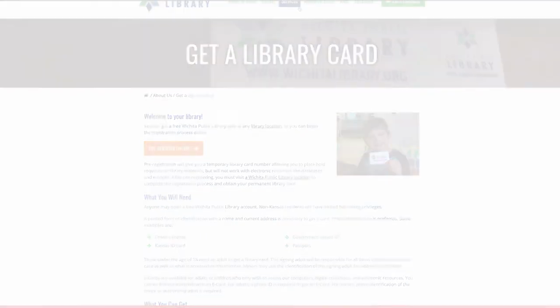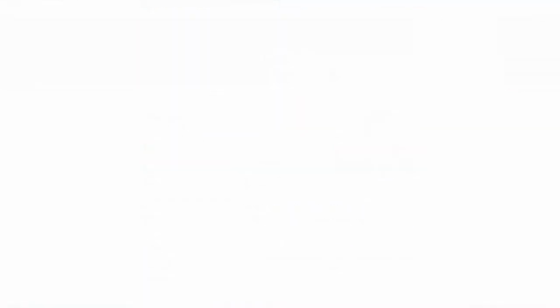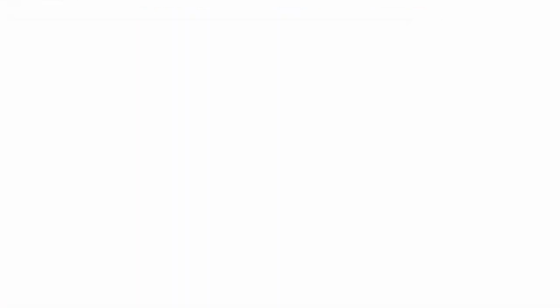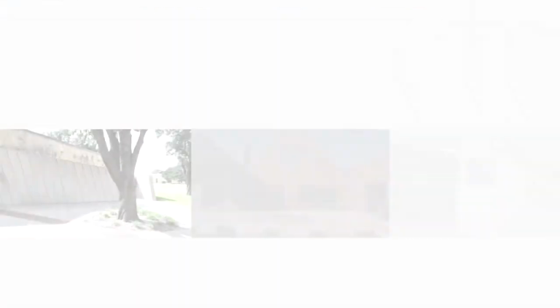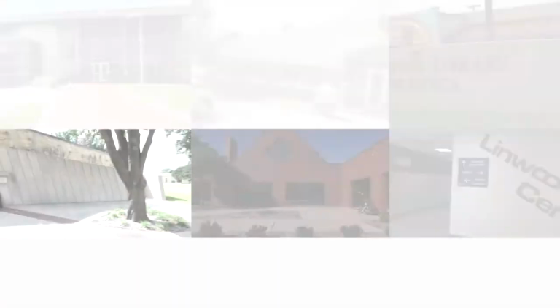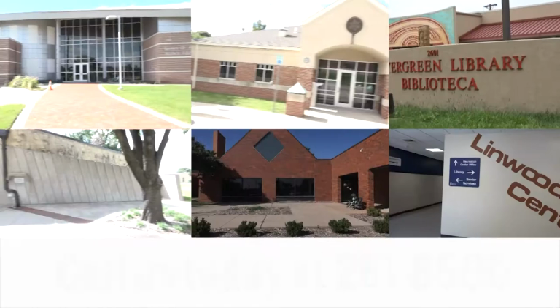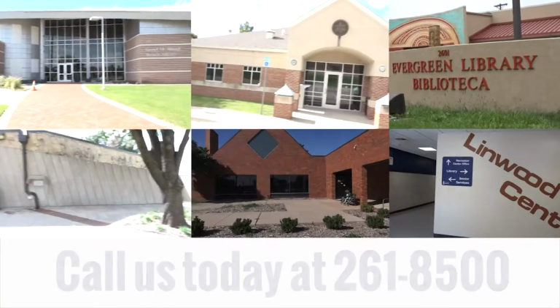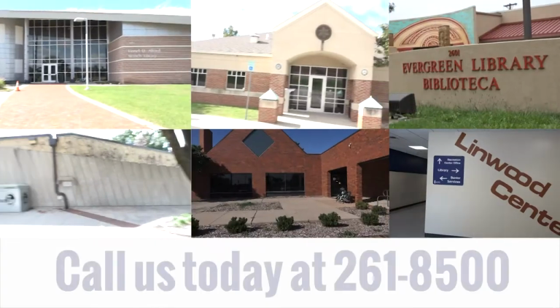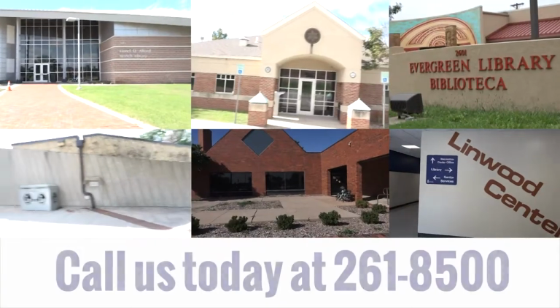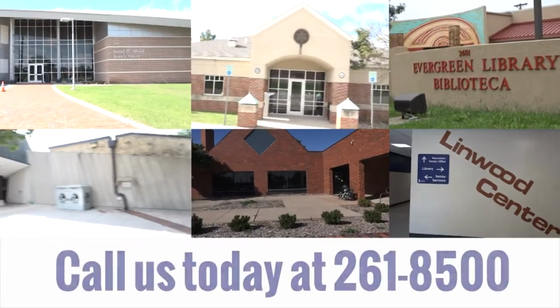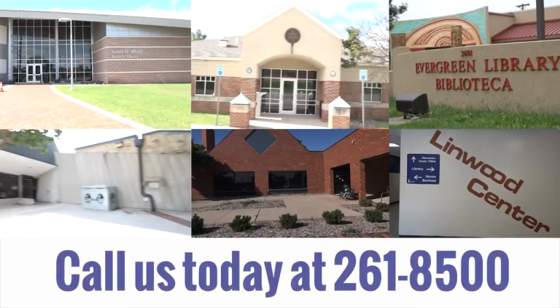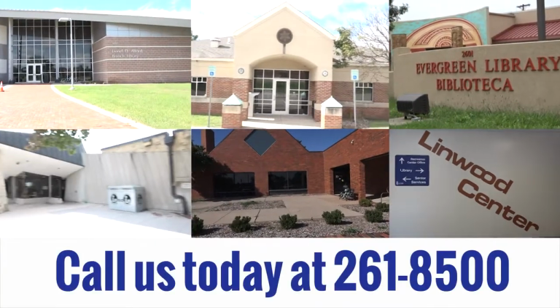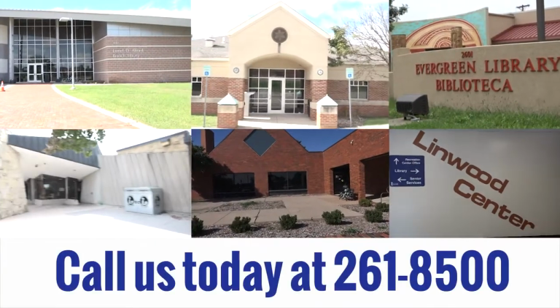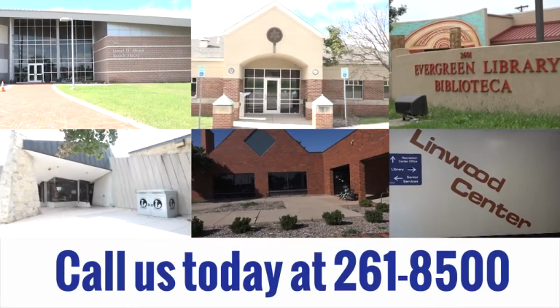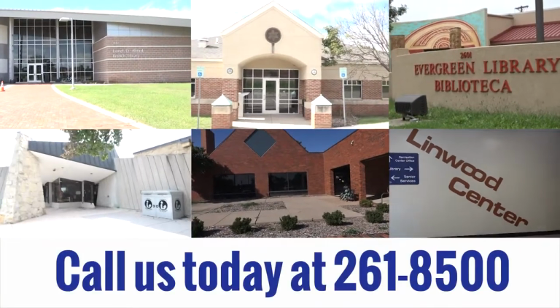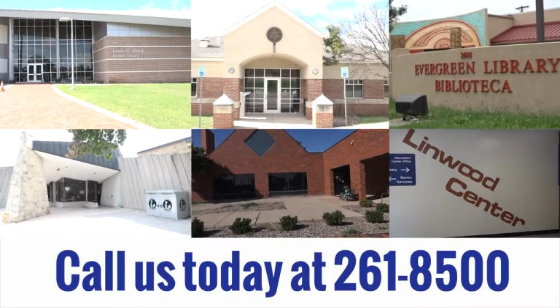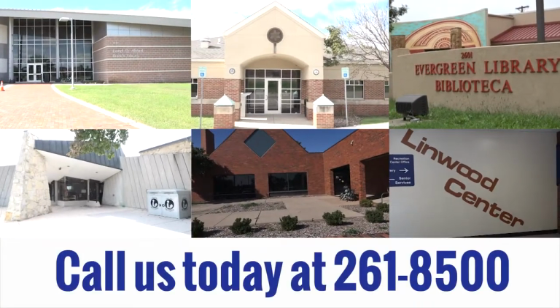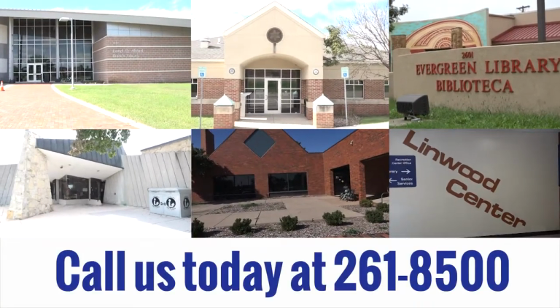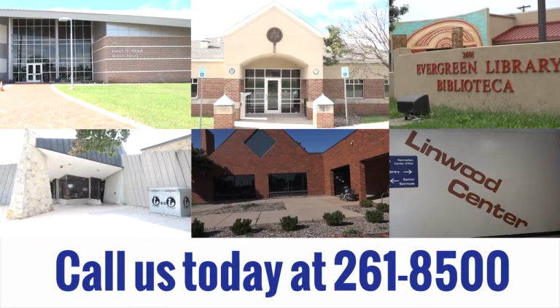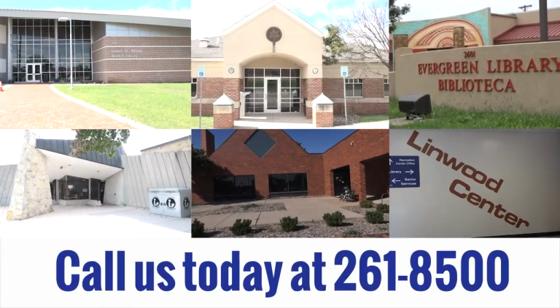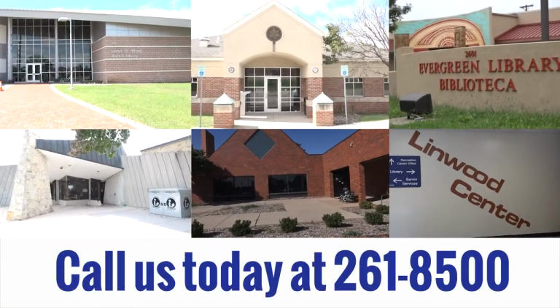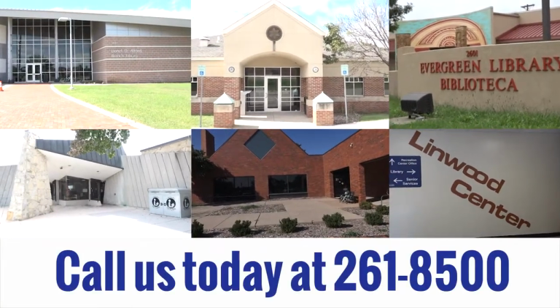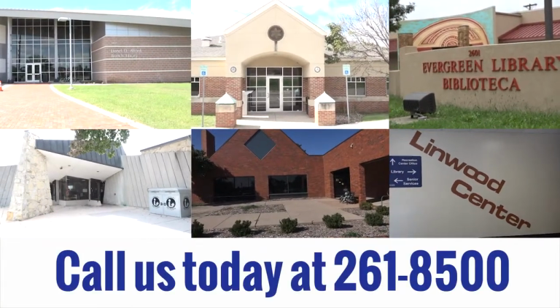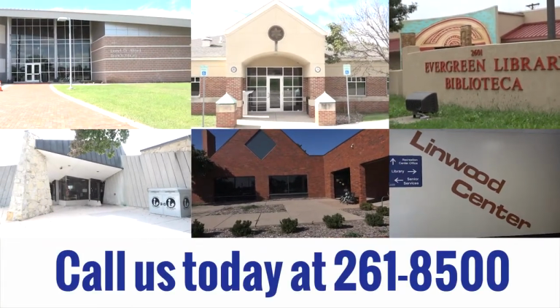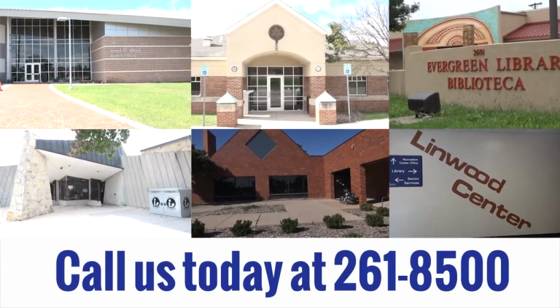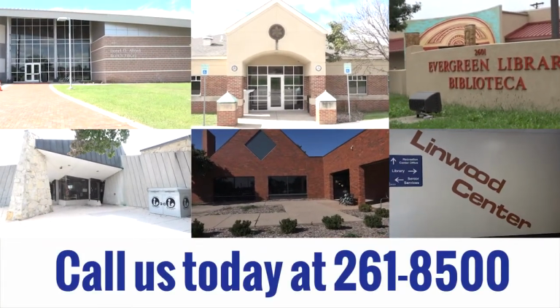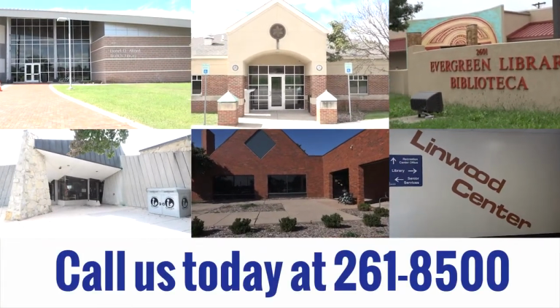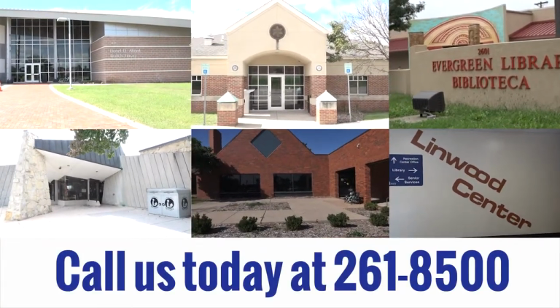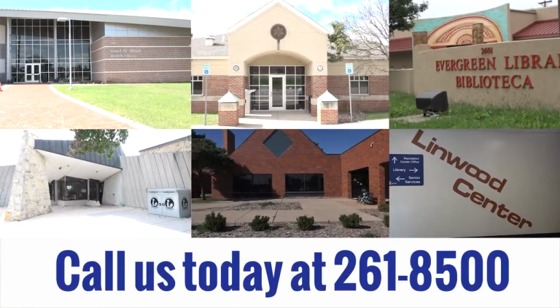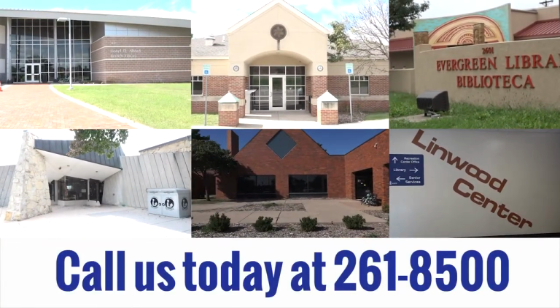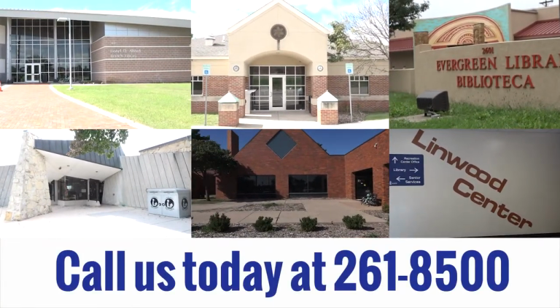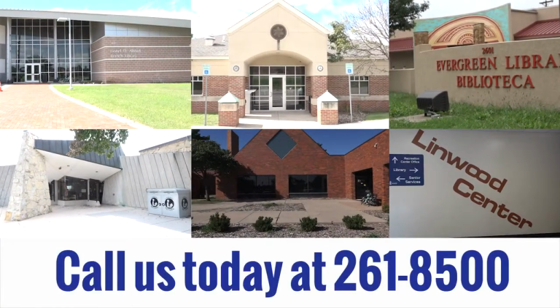You can also stop by any library location or give us a call today at 261-8500.